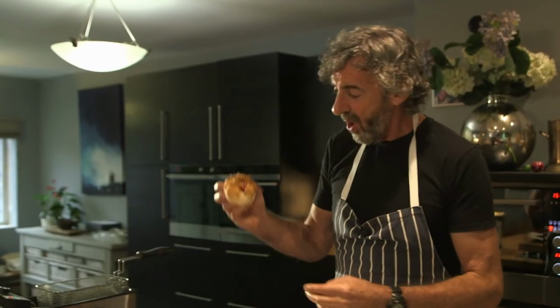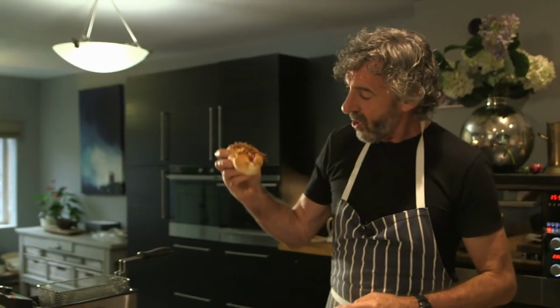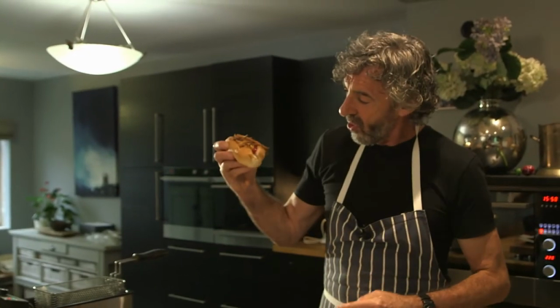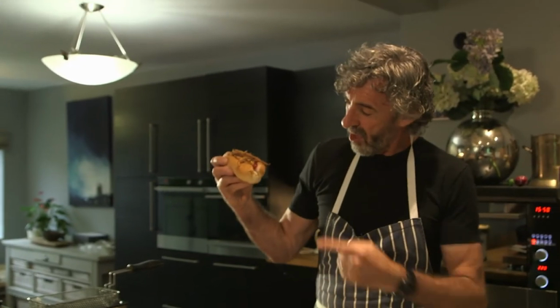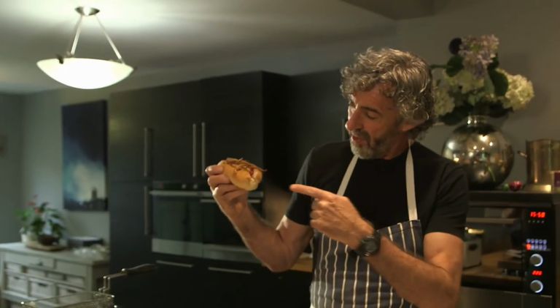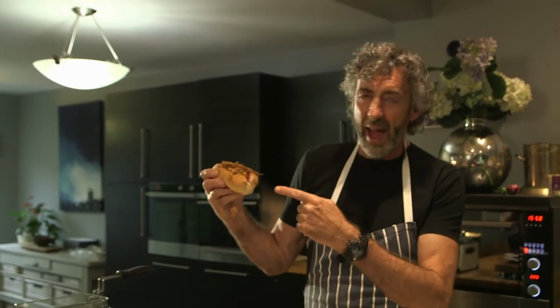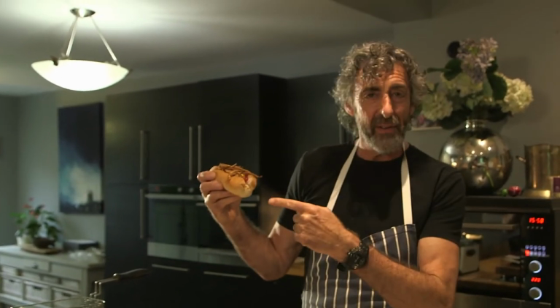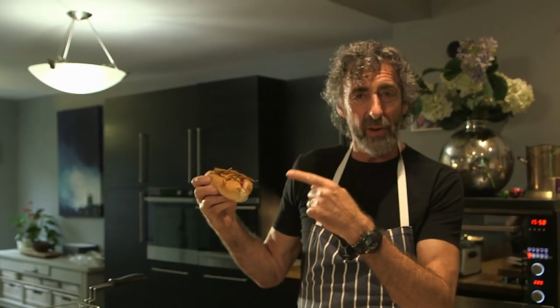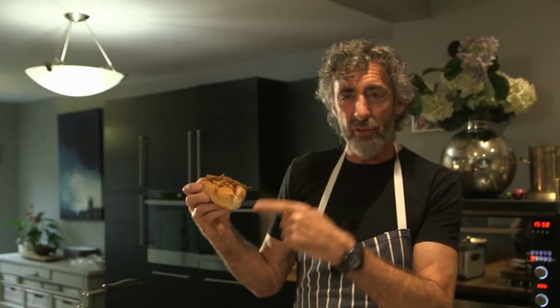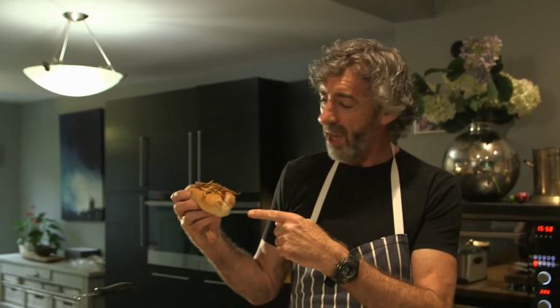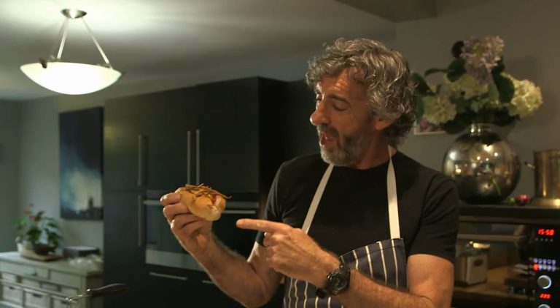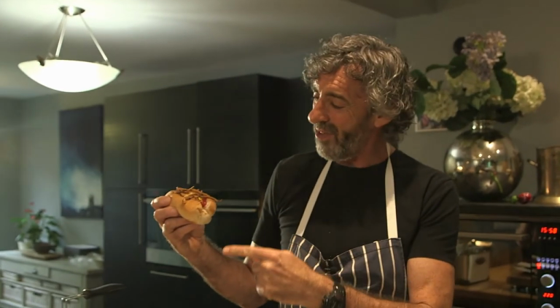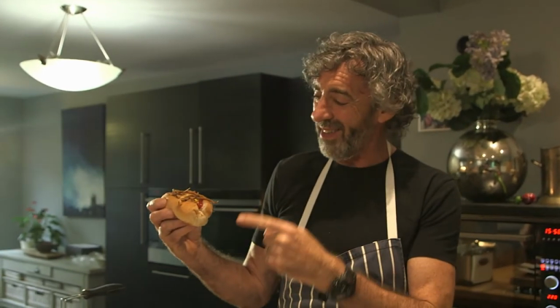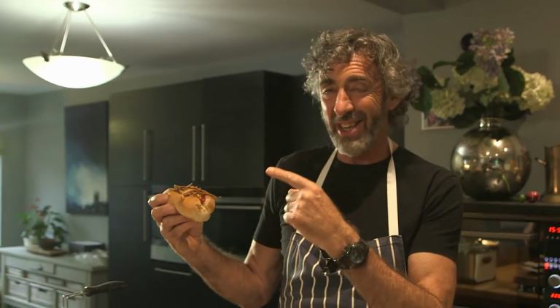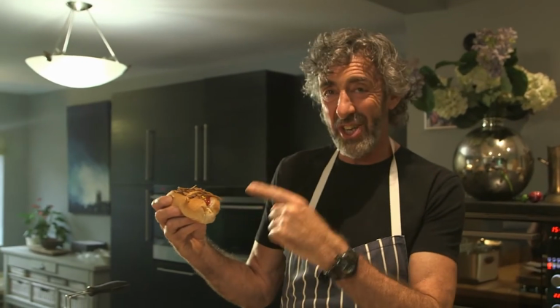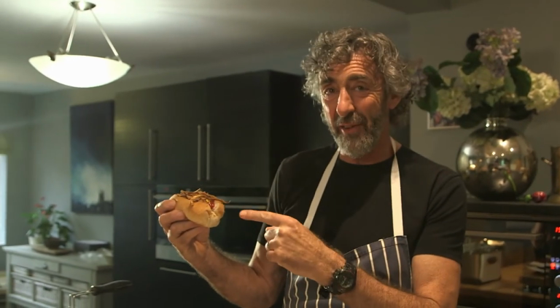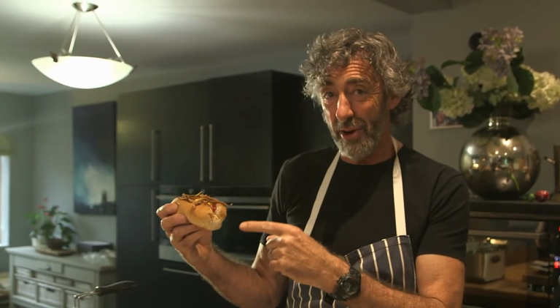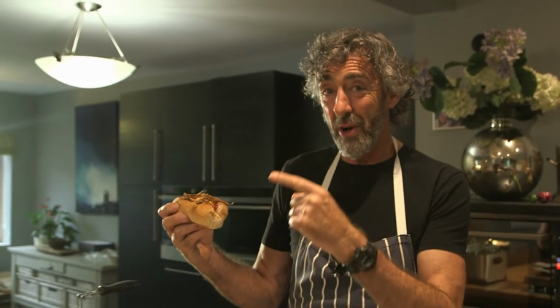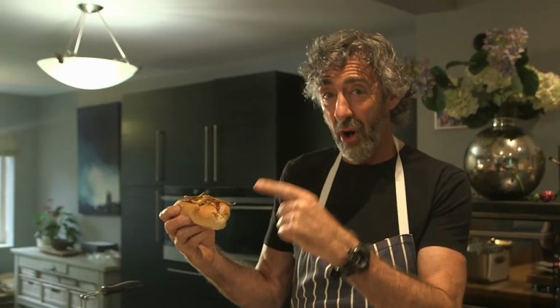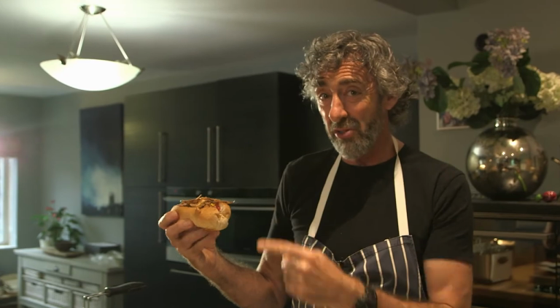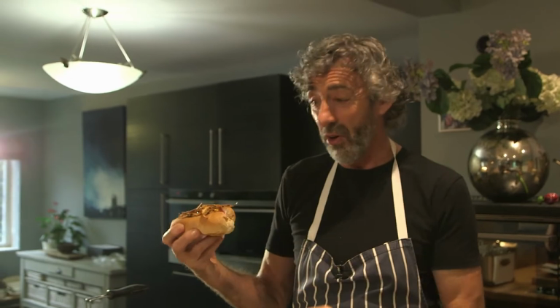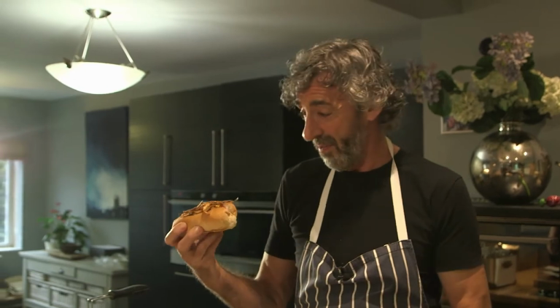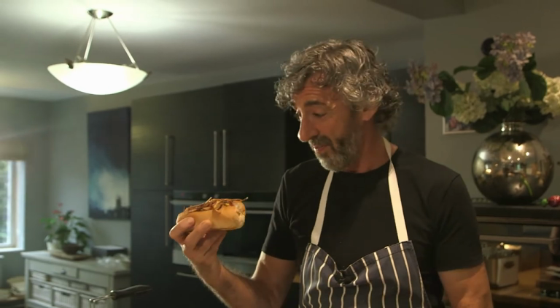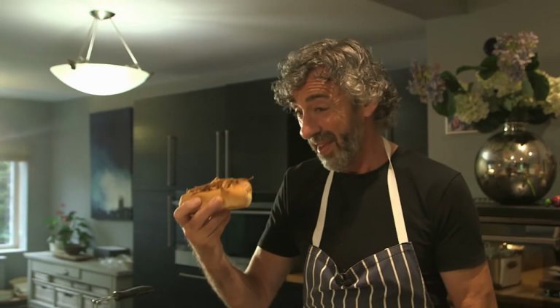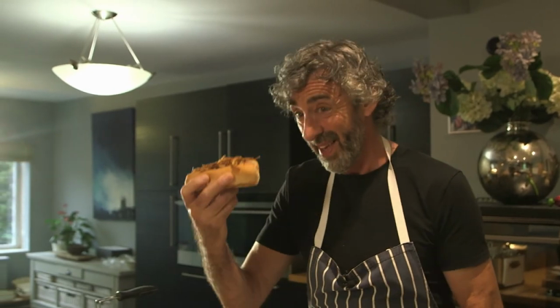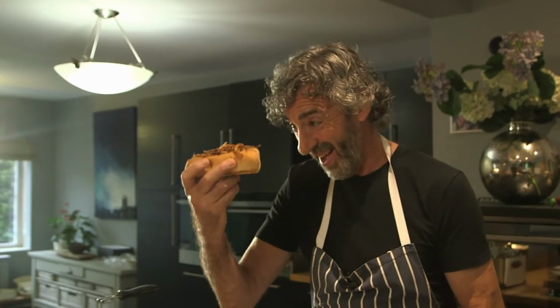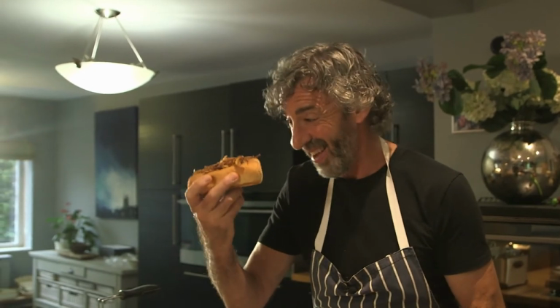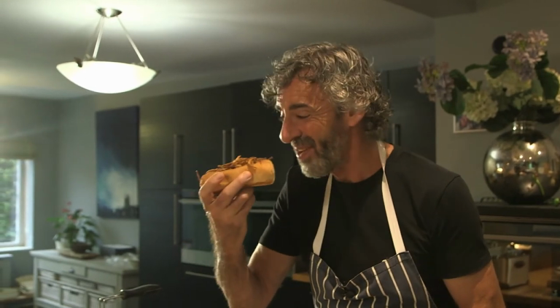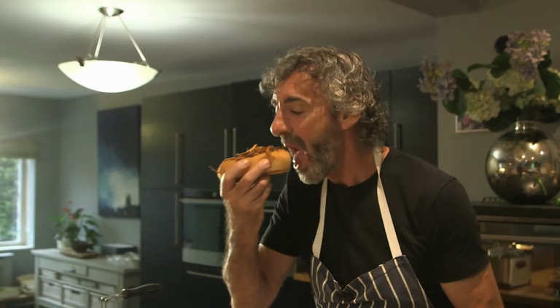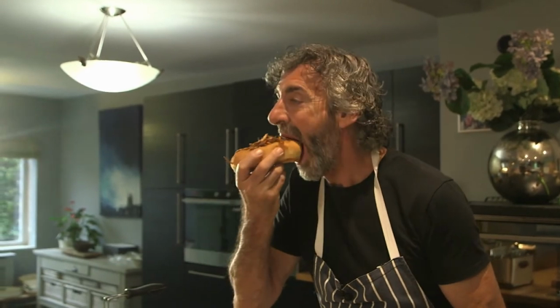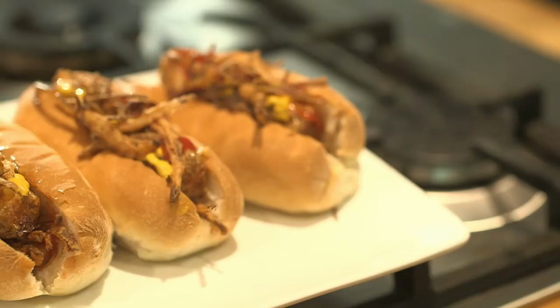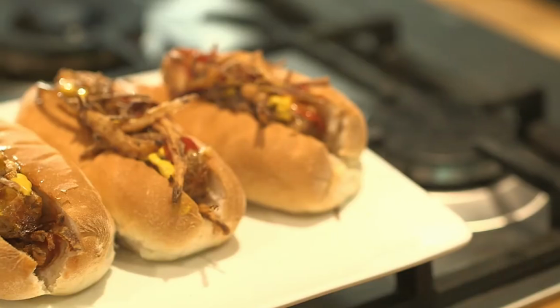Look at that for a fully loaded jackfruit hot dog!